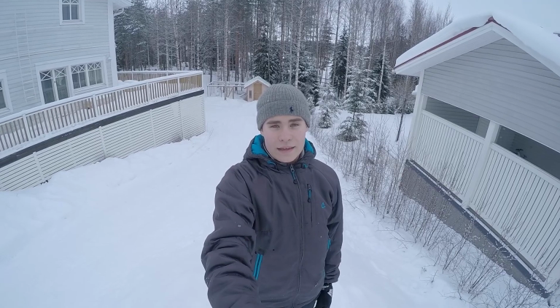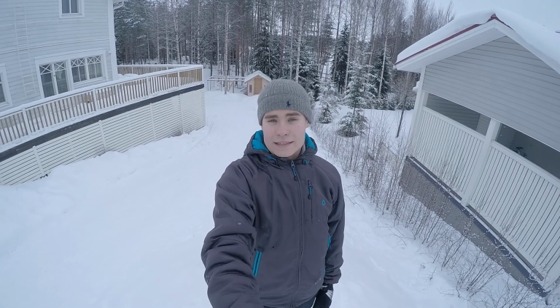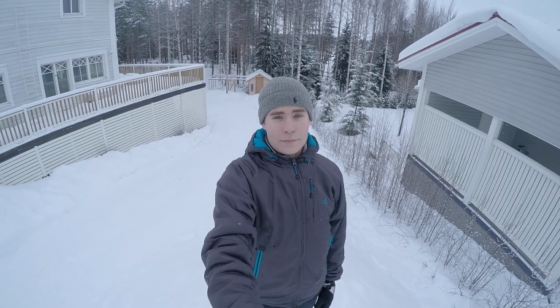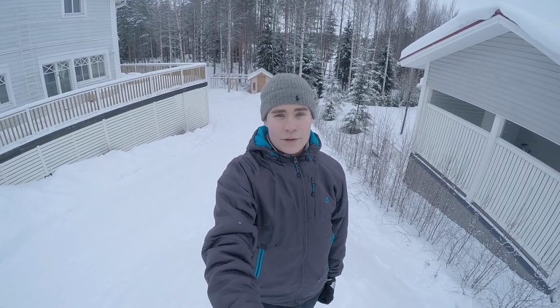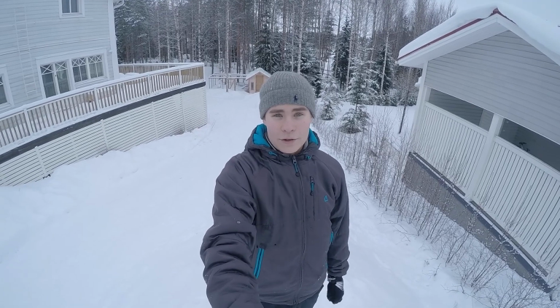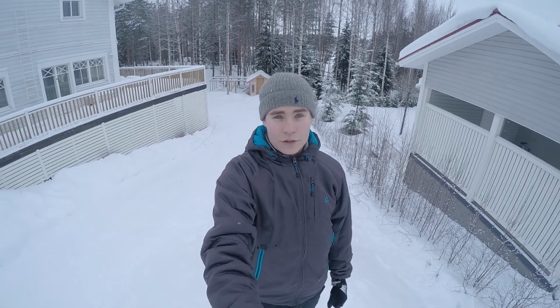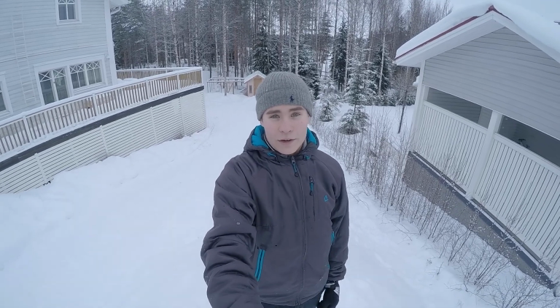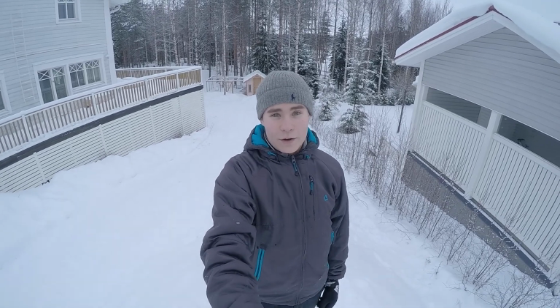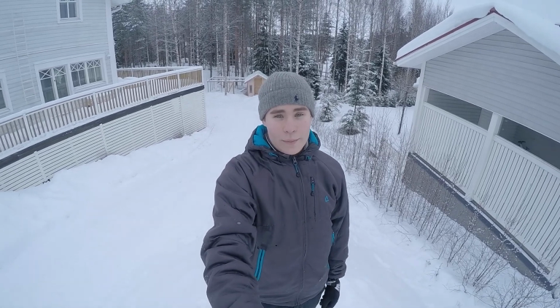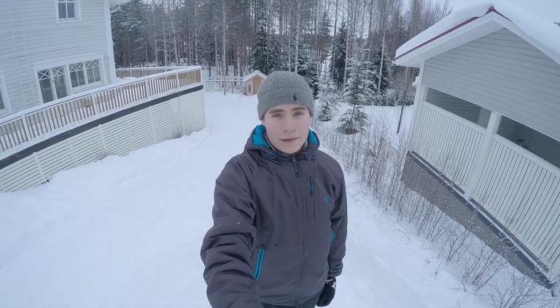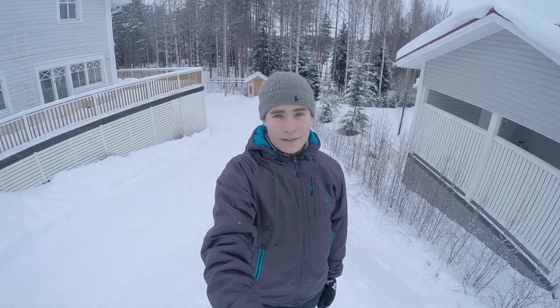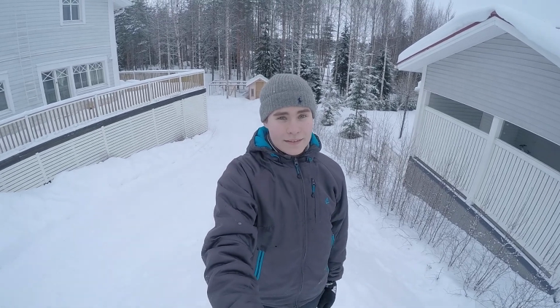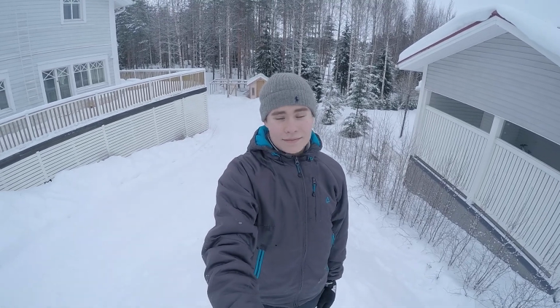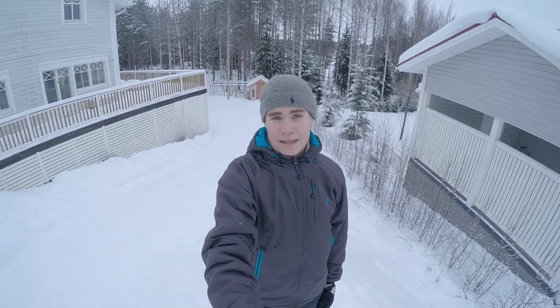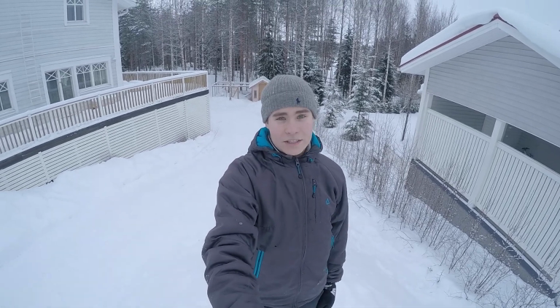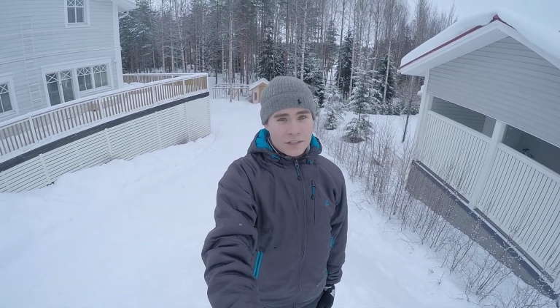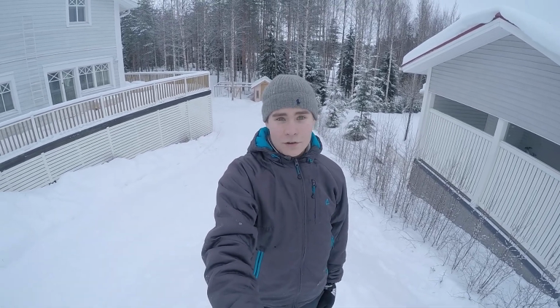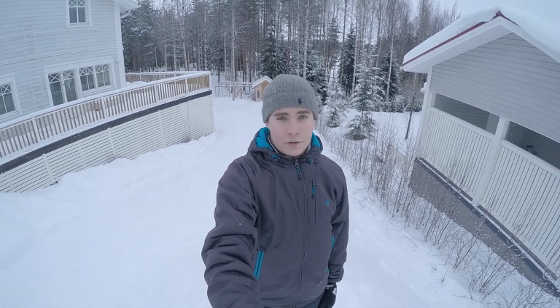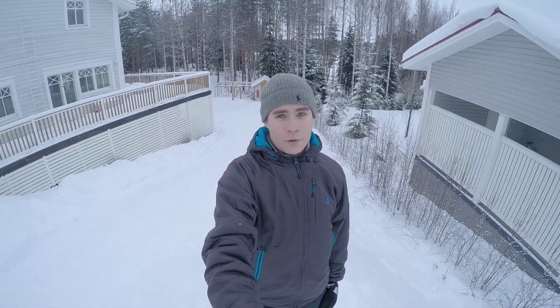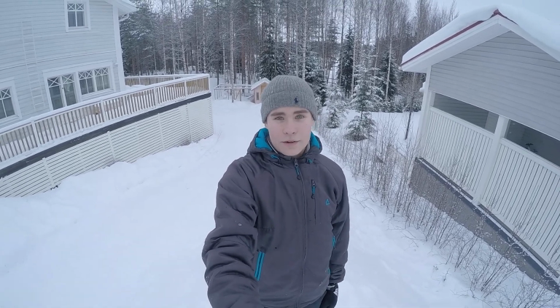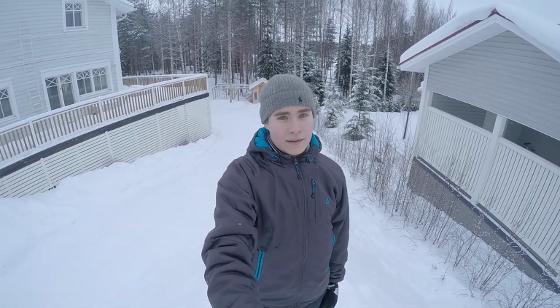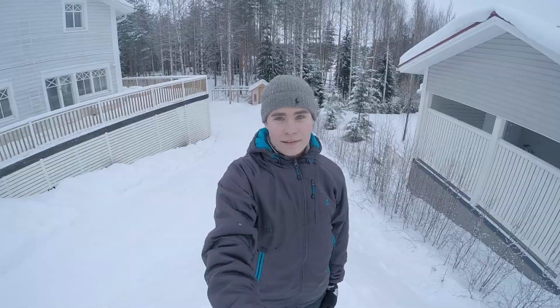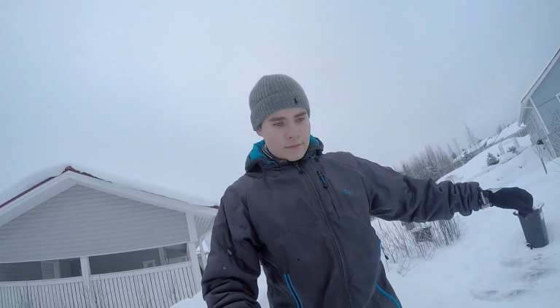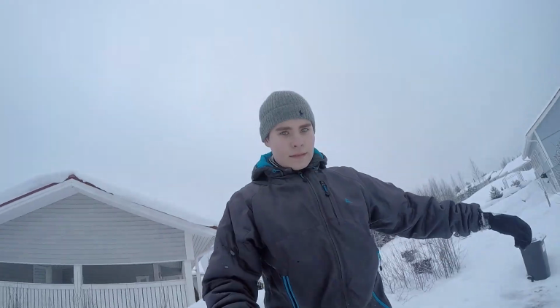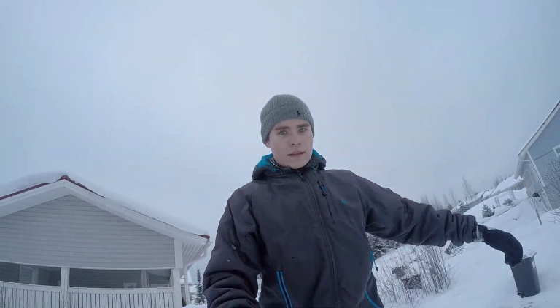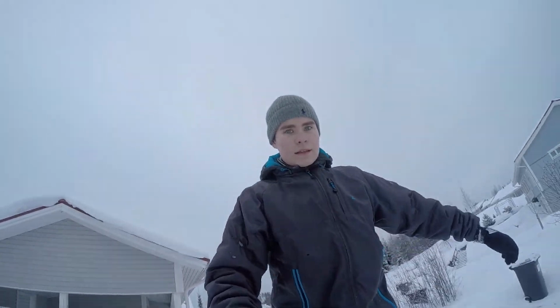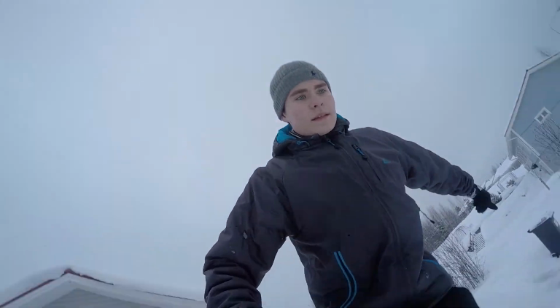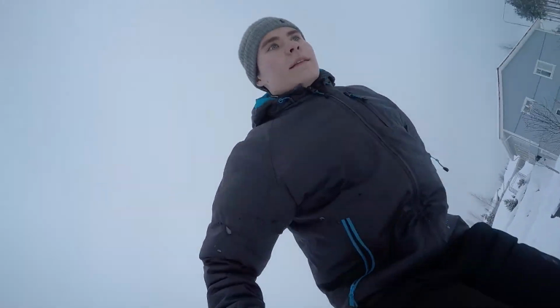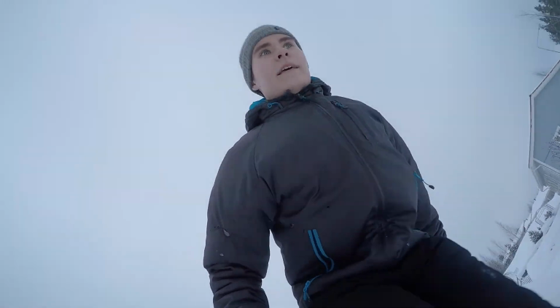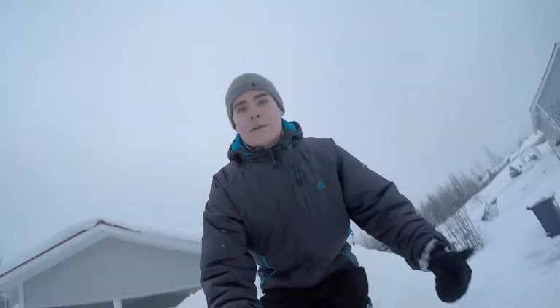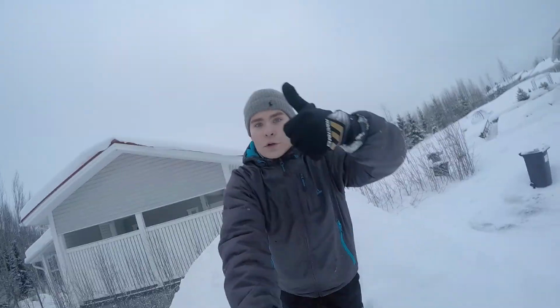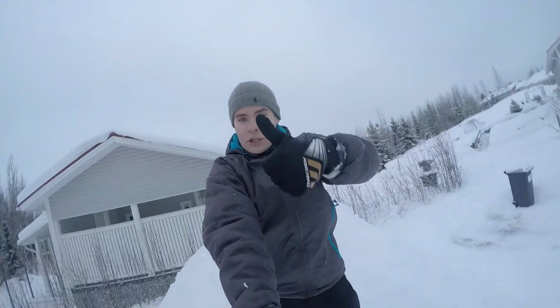And I'm not even going to try to go uphill, because that's just not going to work. Thanks for watching.